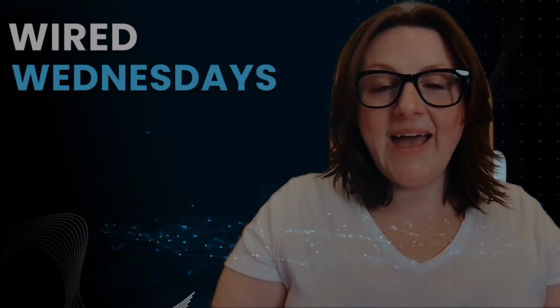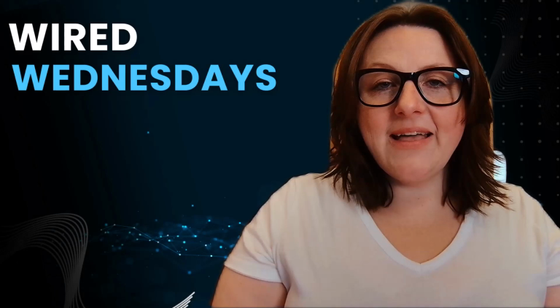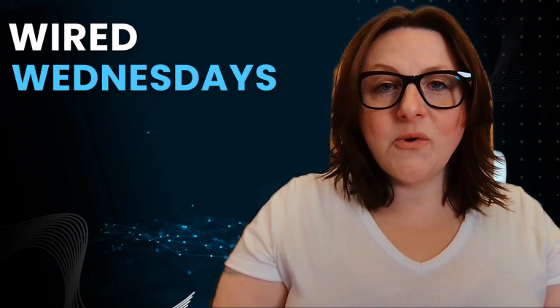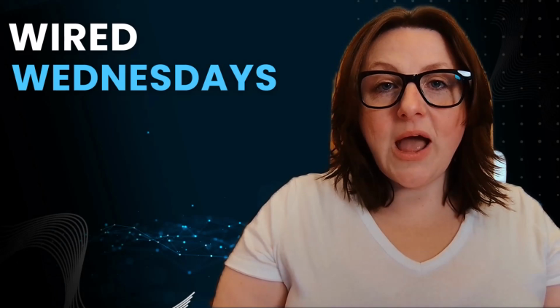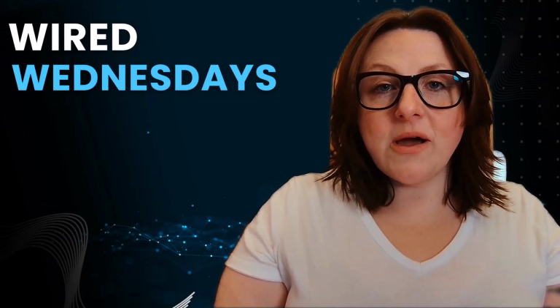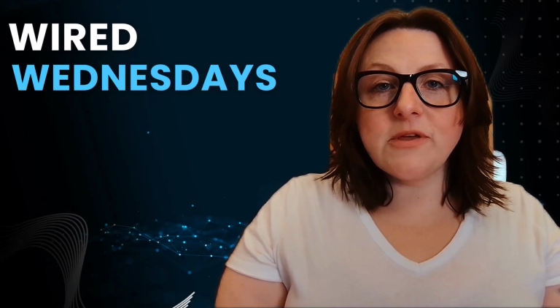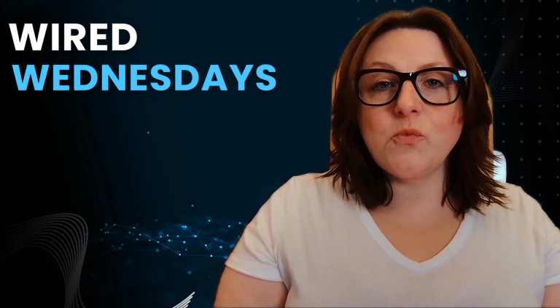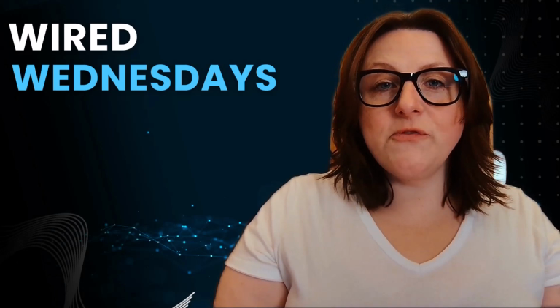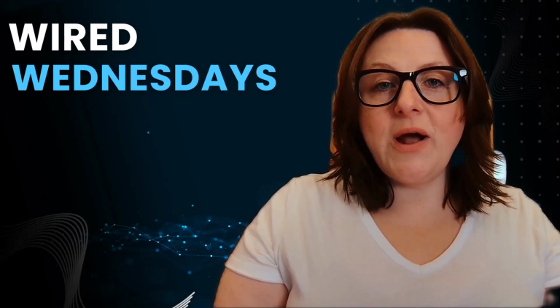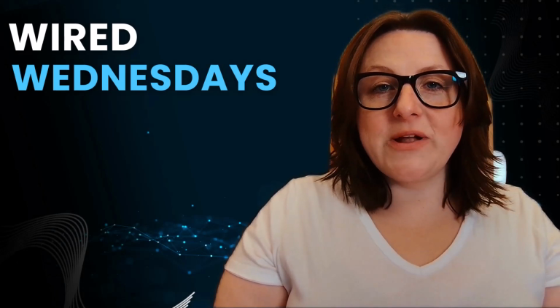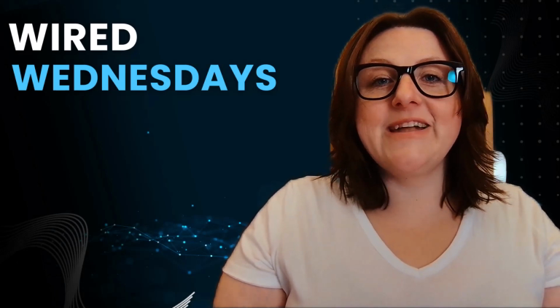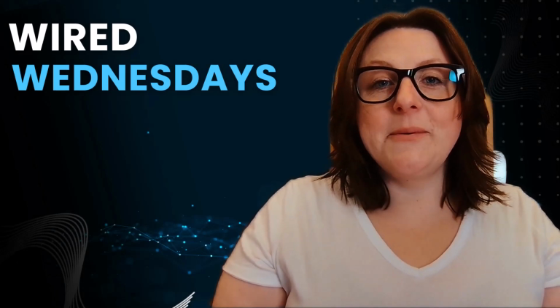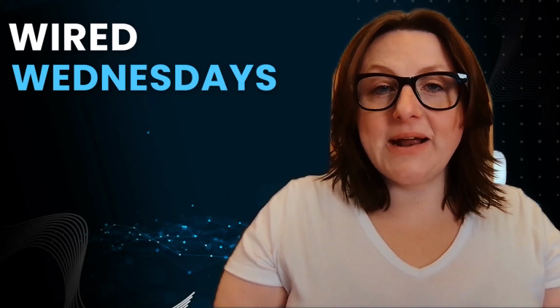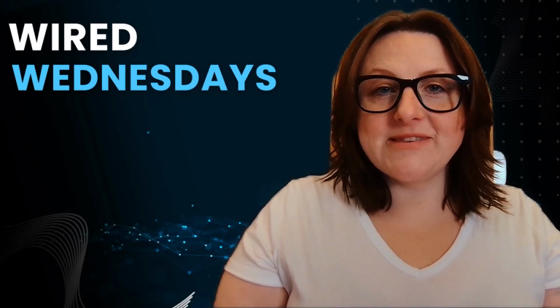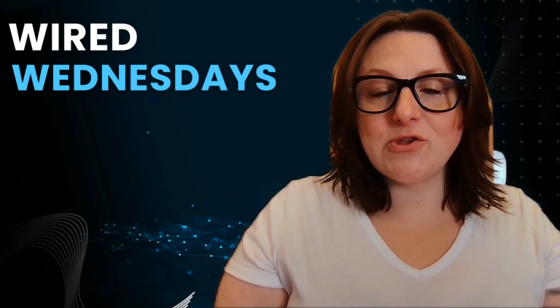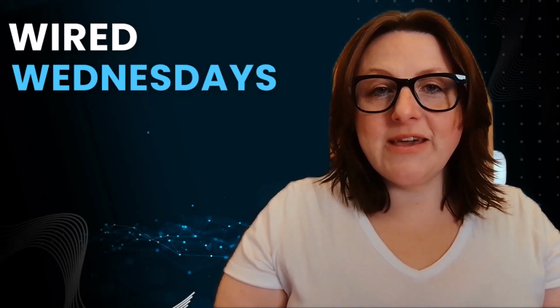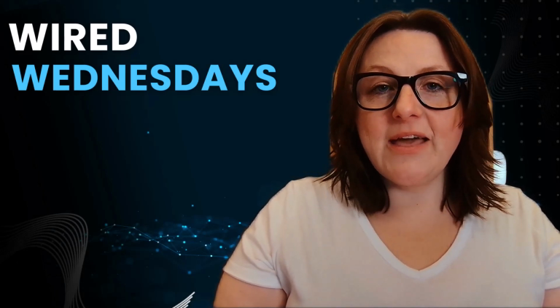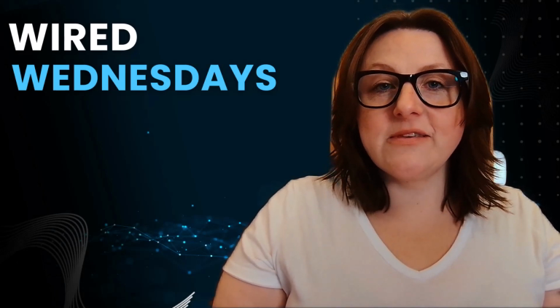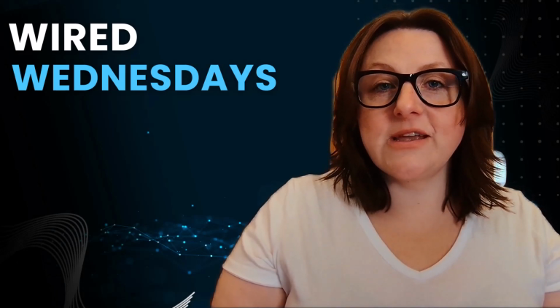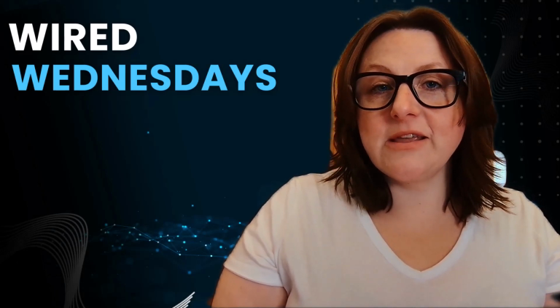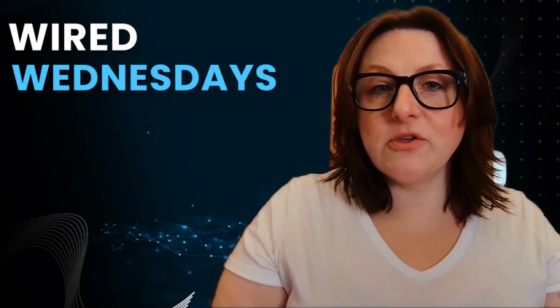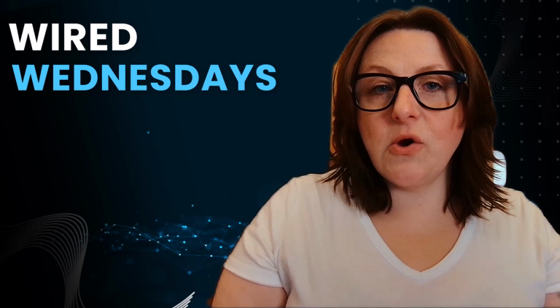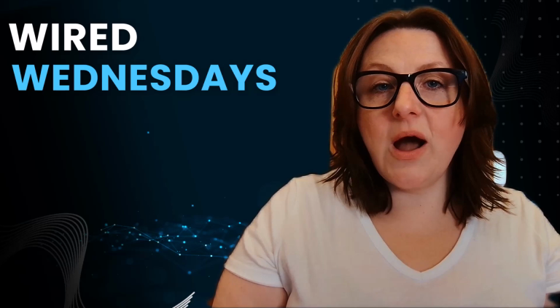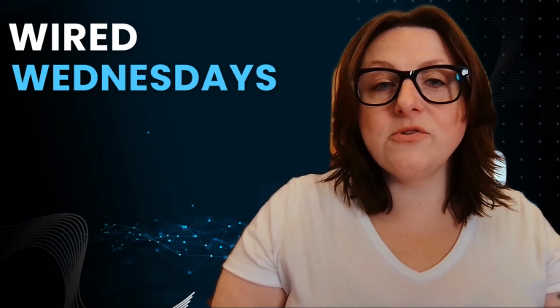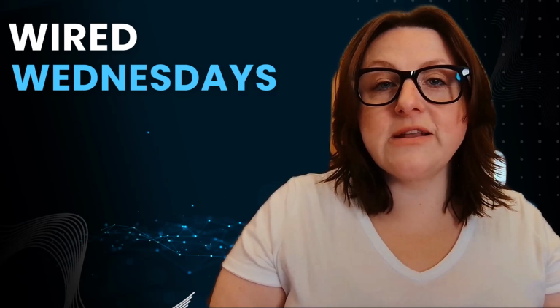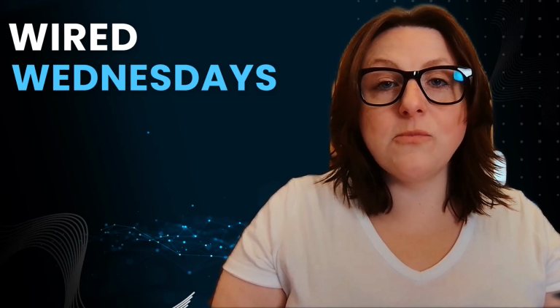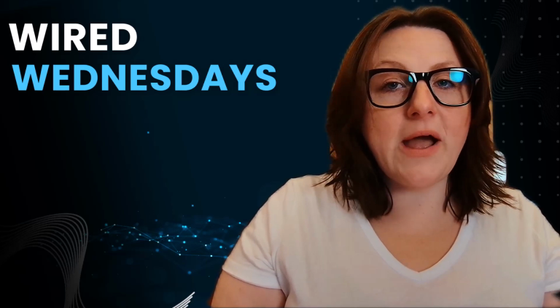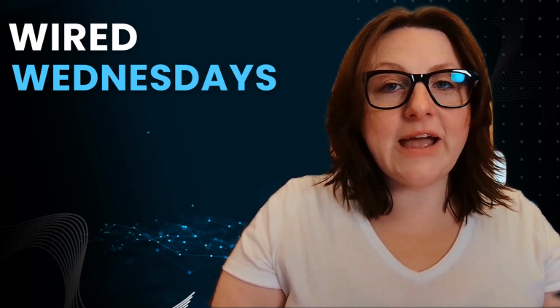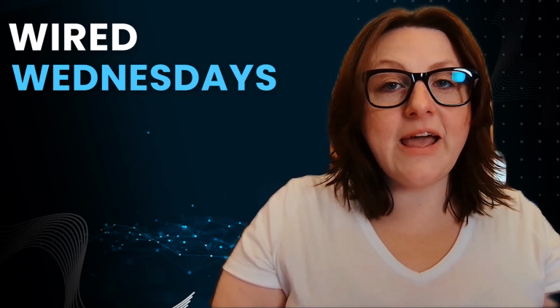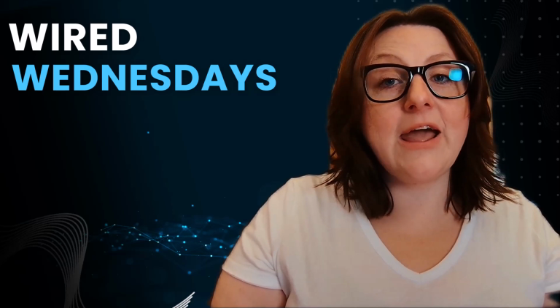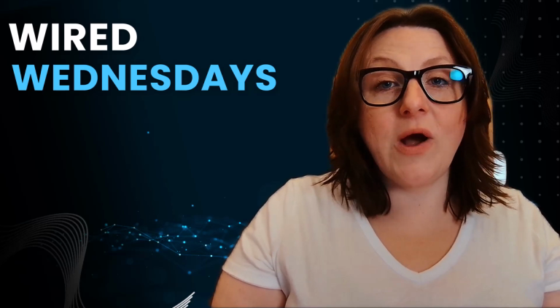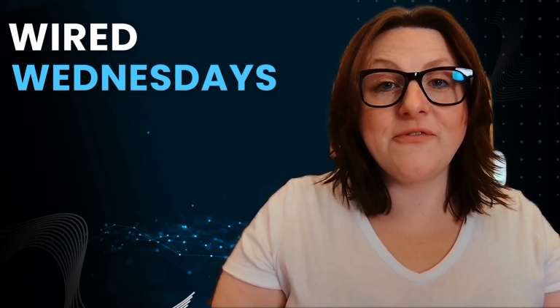Hello, and welcome to another wonderful Wired Wednesday. My name is Ashley, and this is Connecting on the Go: Understanding Mobile Data and Wi-Fi.